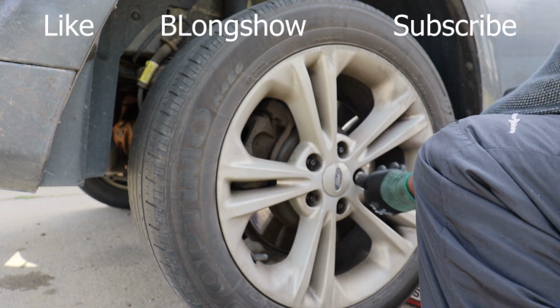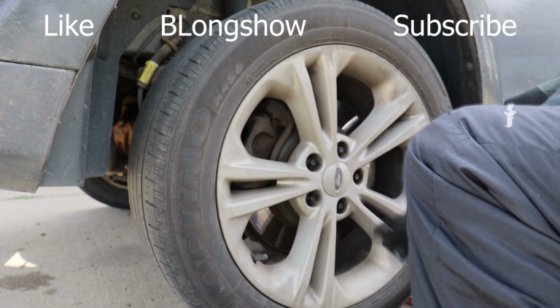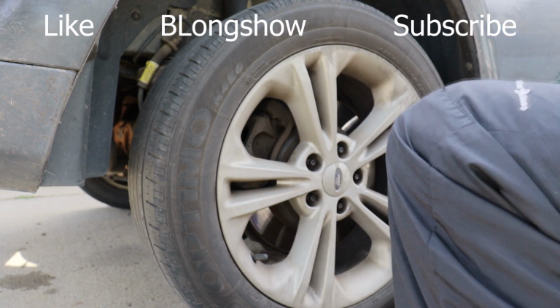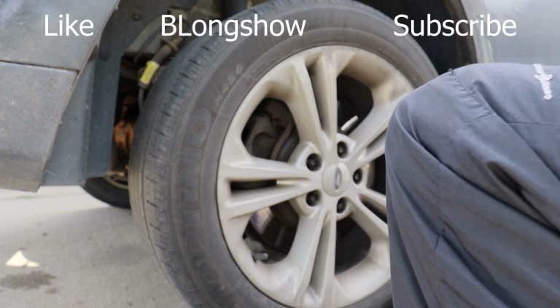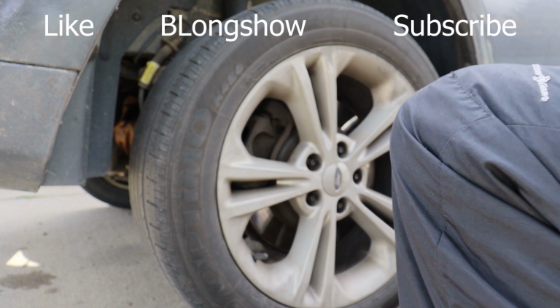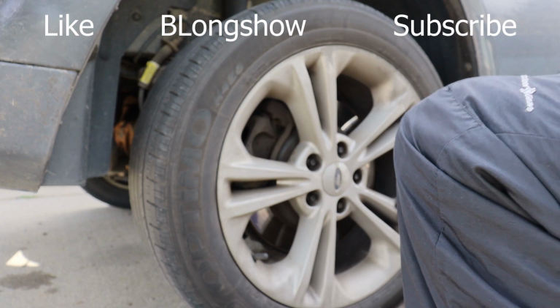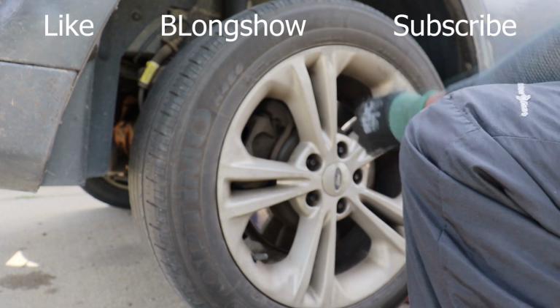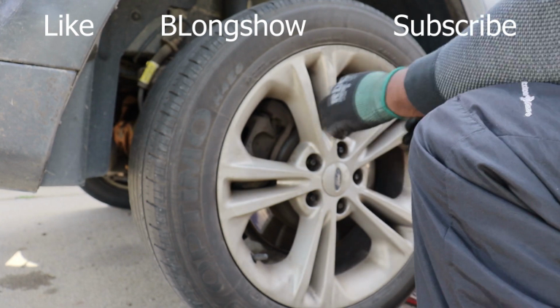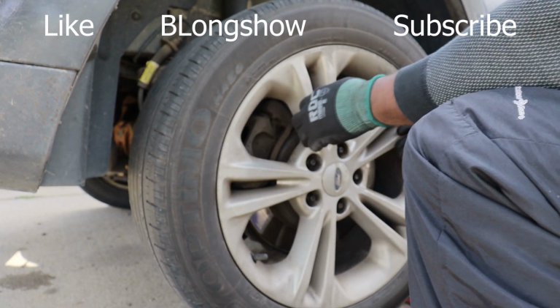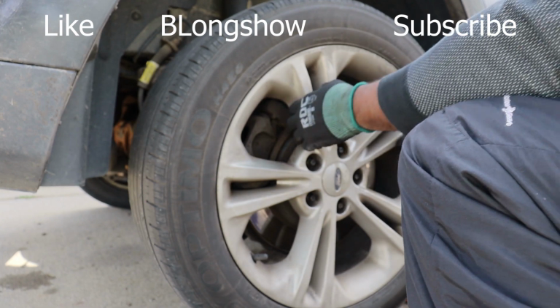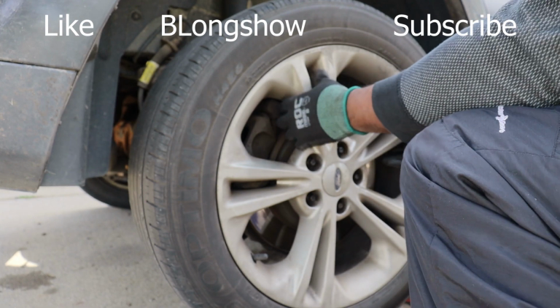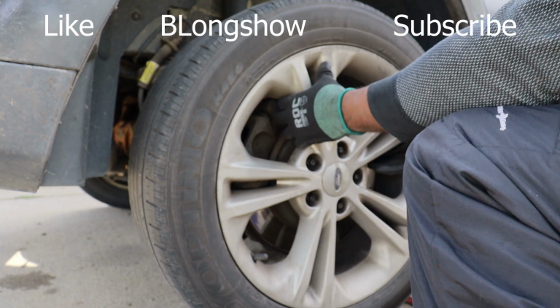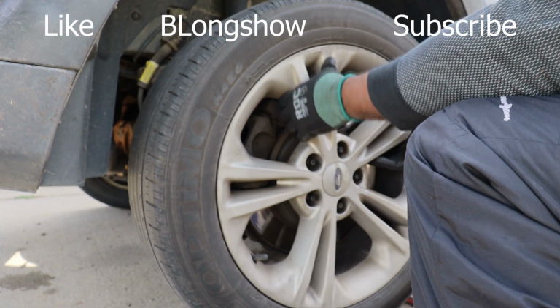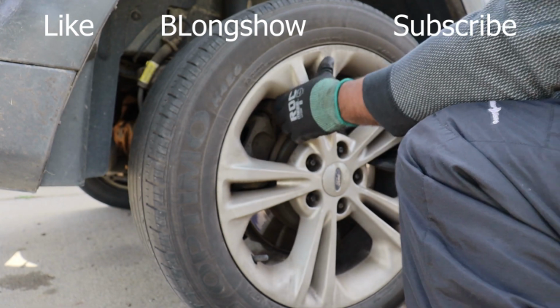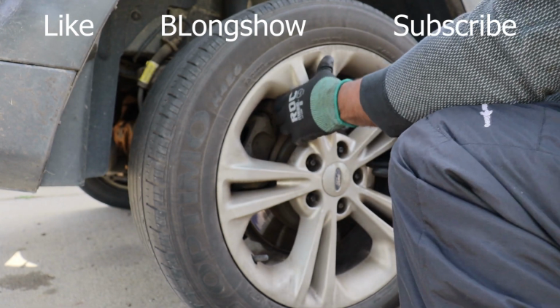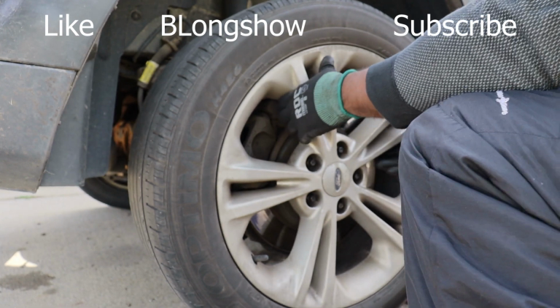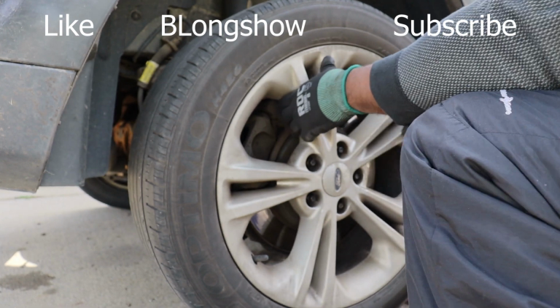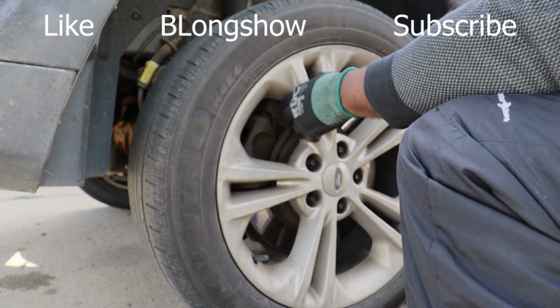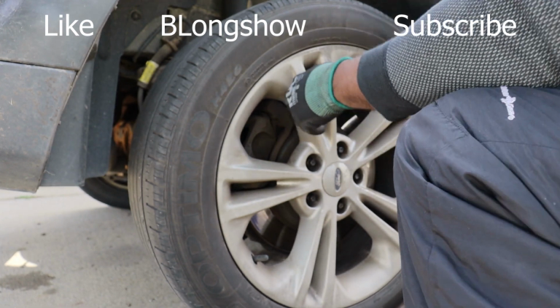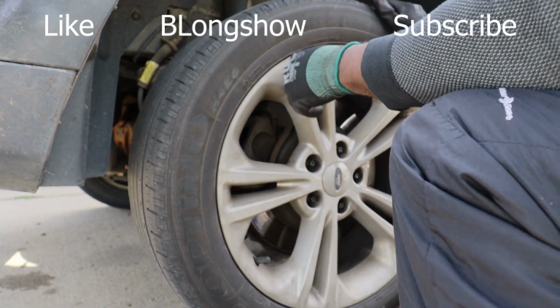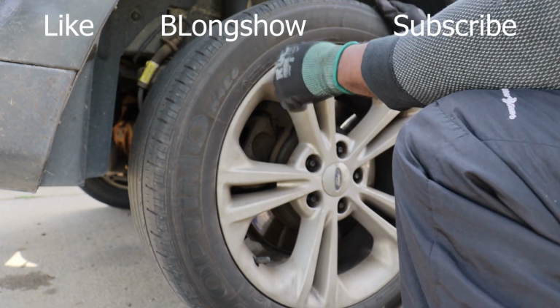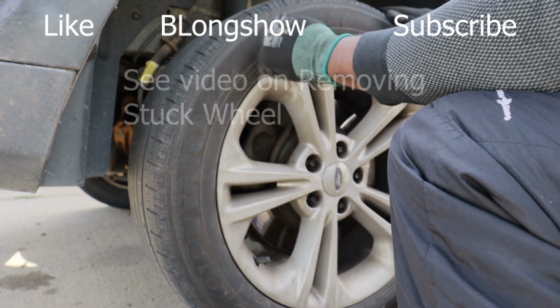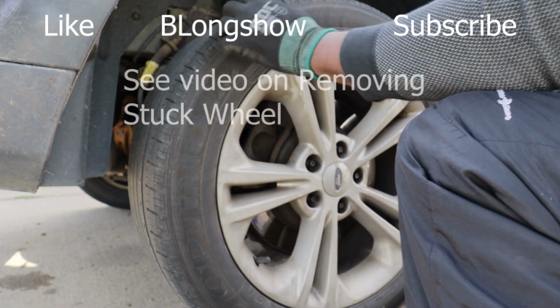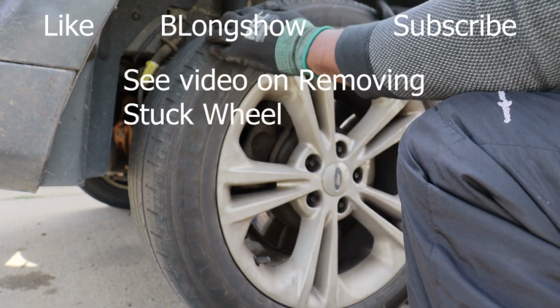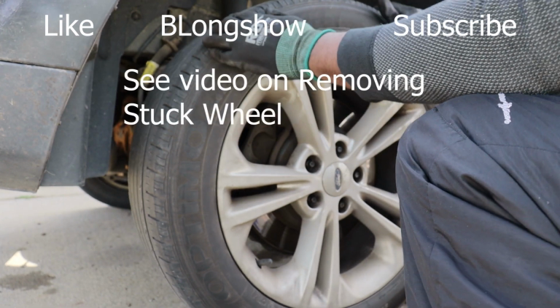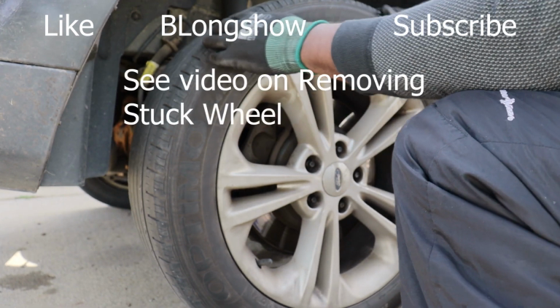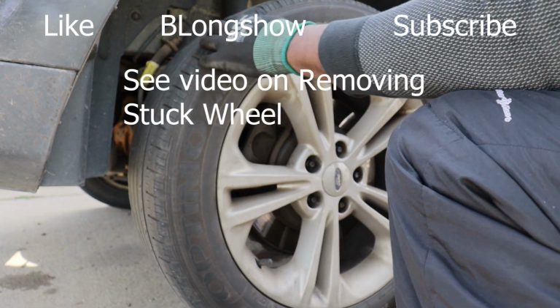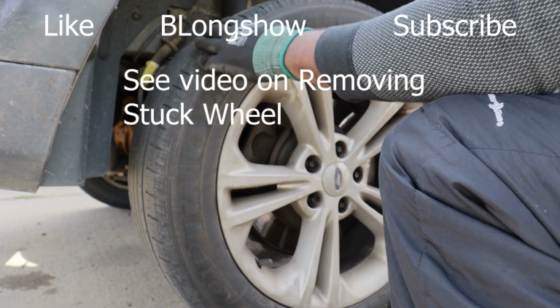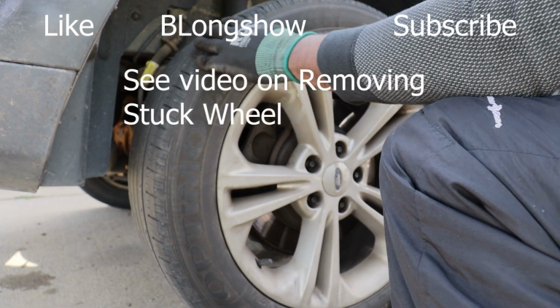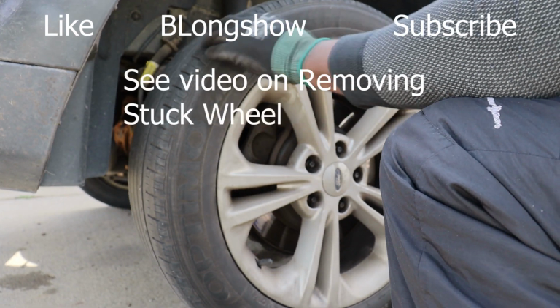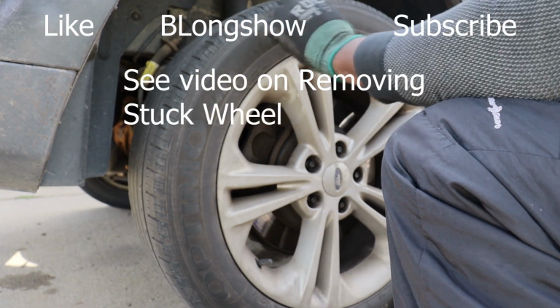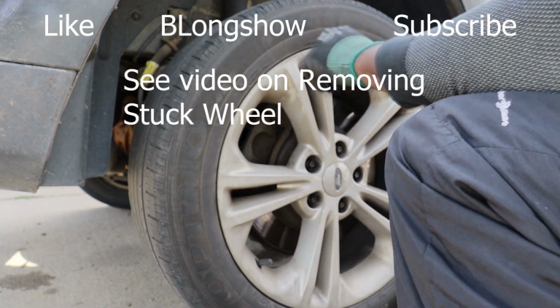Those that work on cars, they know what that means — it'll have to come off that quick.